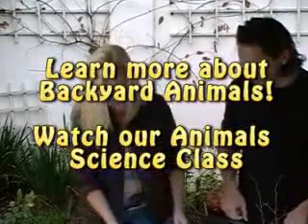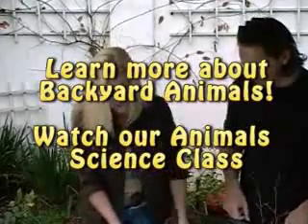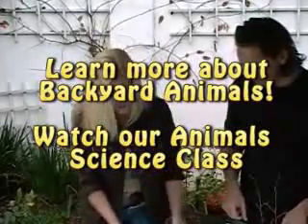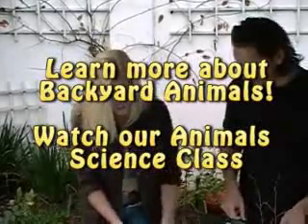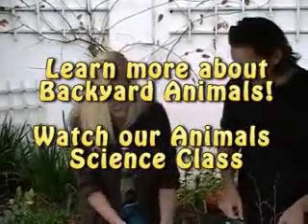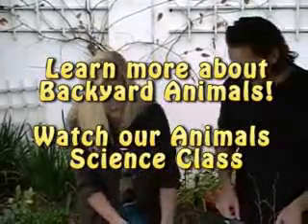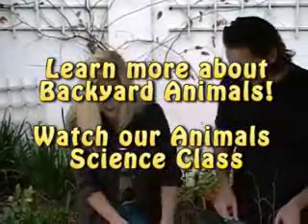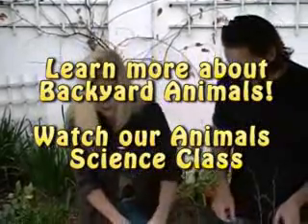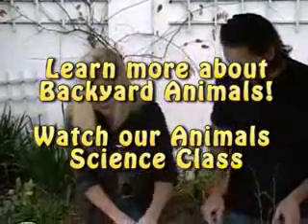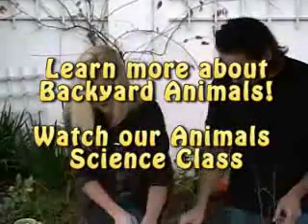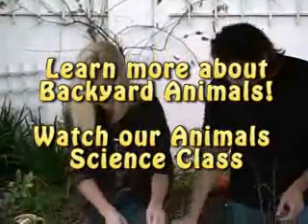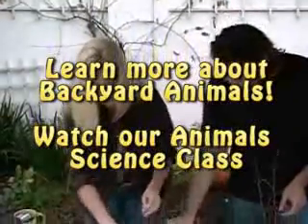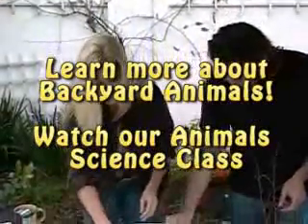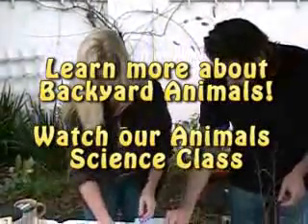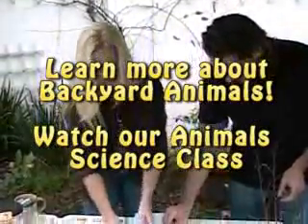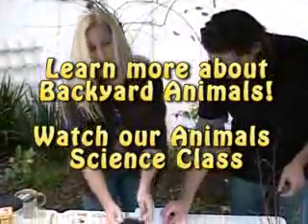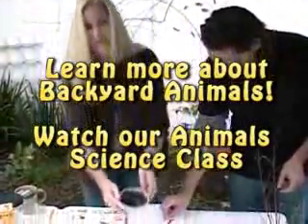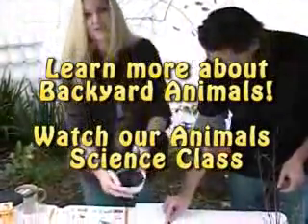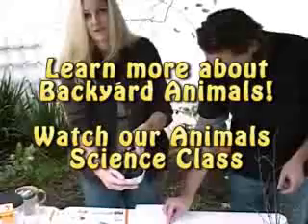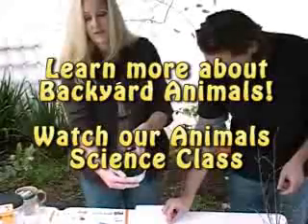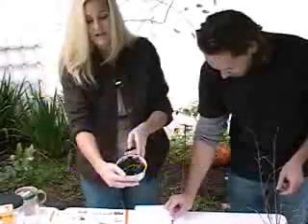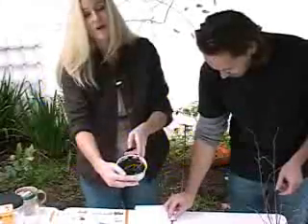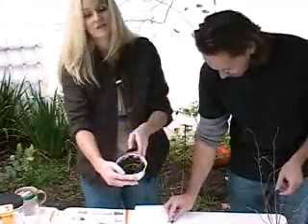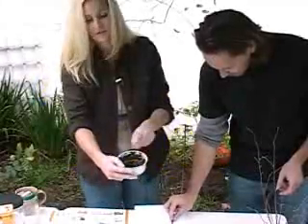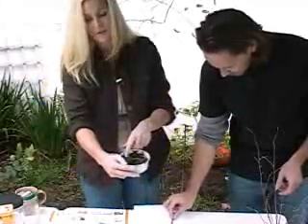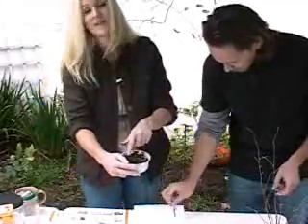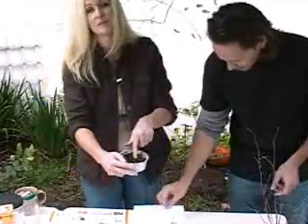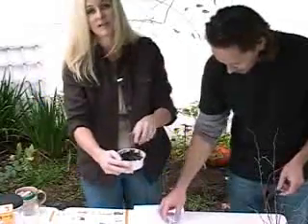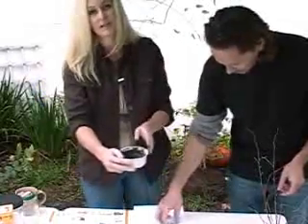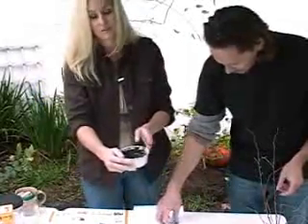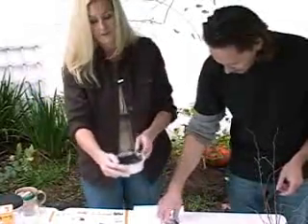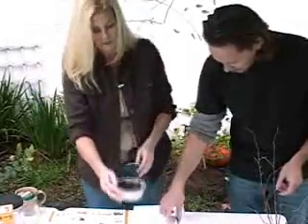We're going to put these guys back in here and let them go back to sleep. They like to live in the dirt. So when you buy night crawlers at the store, they keep them in a container with dirt.